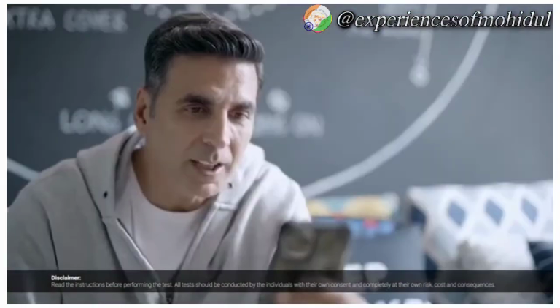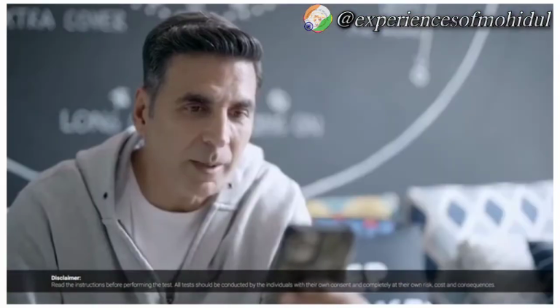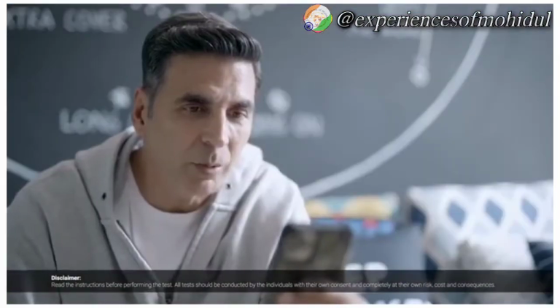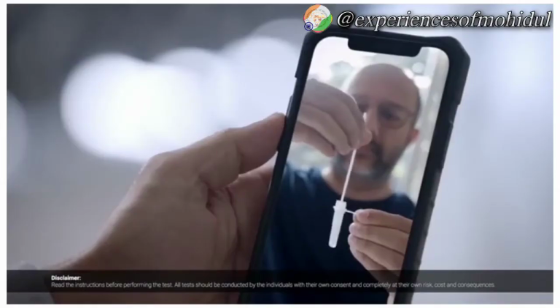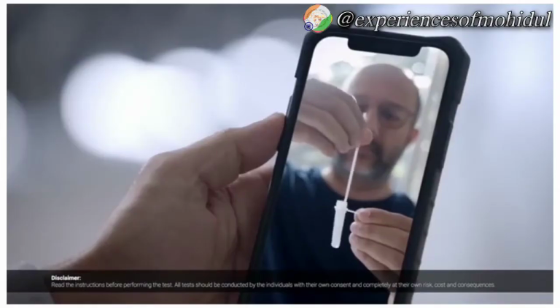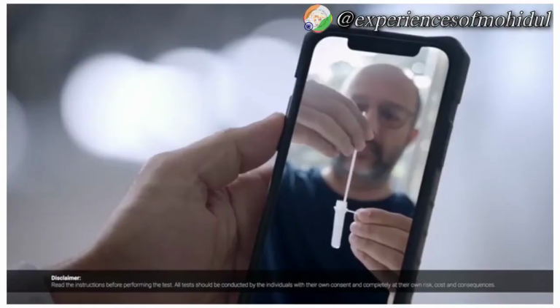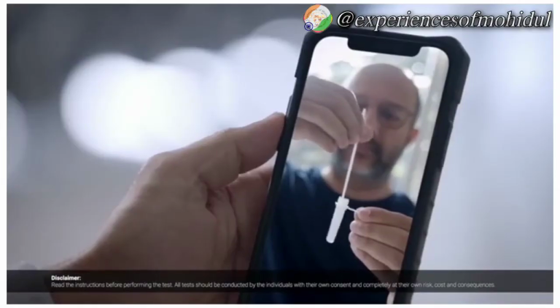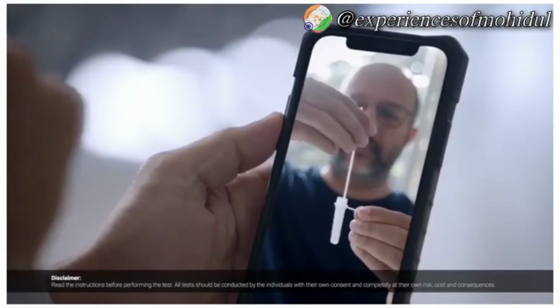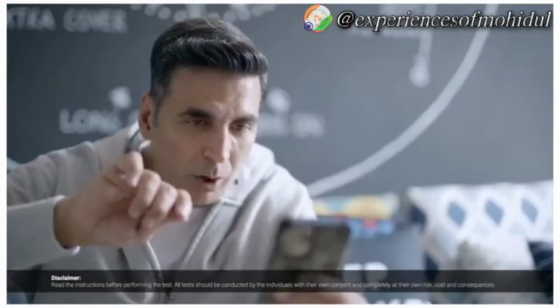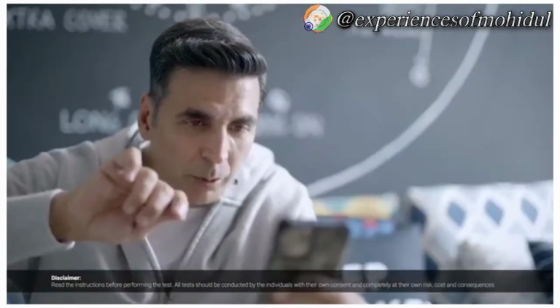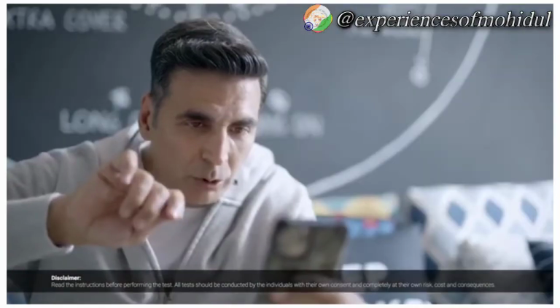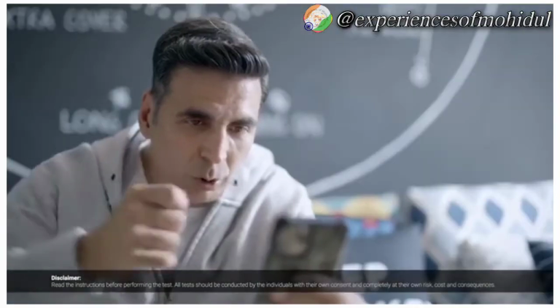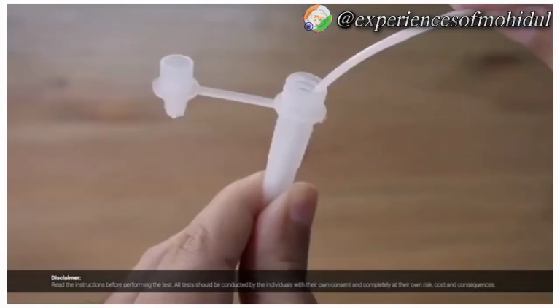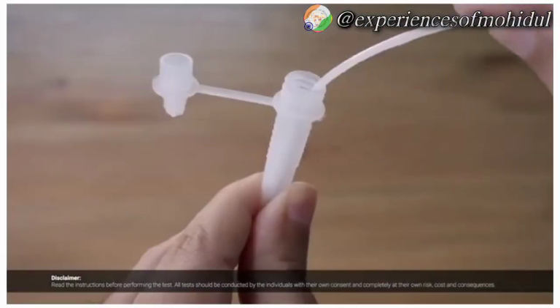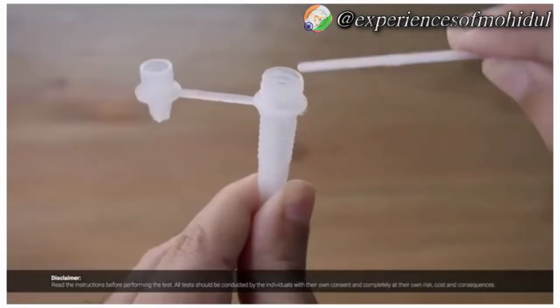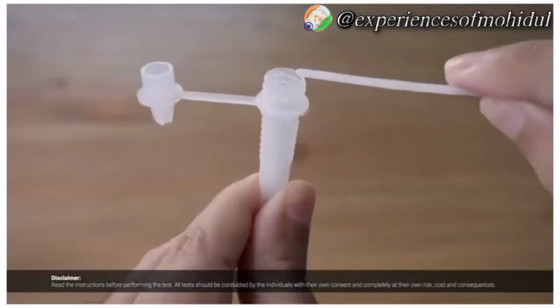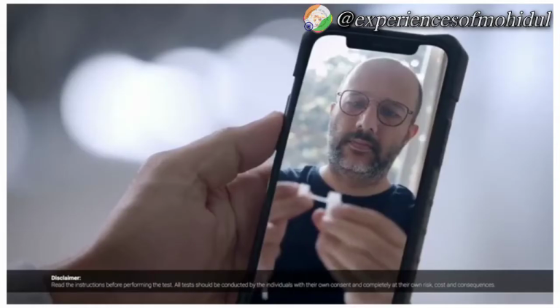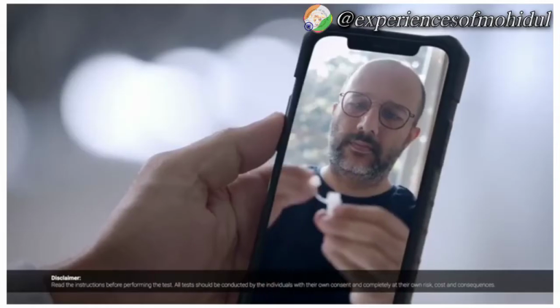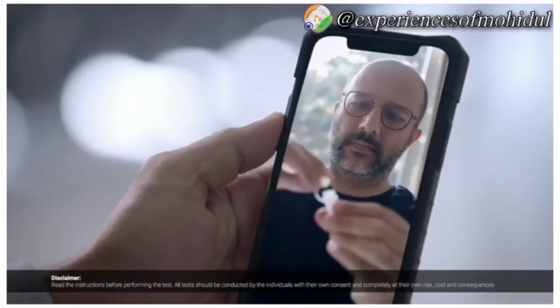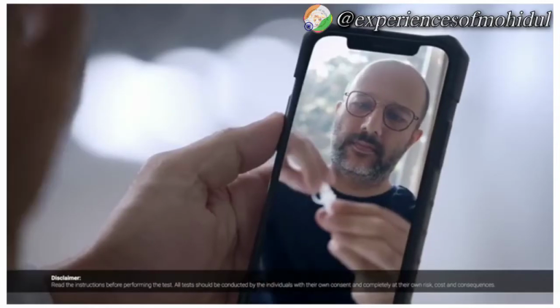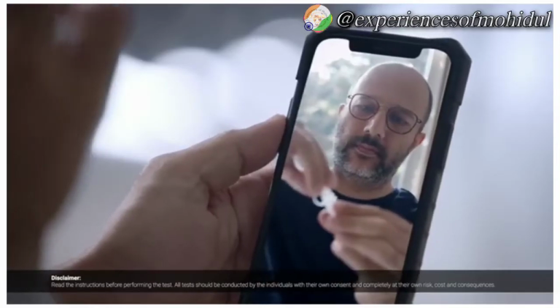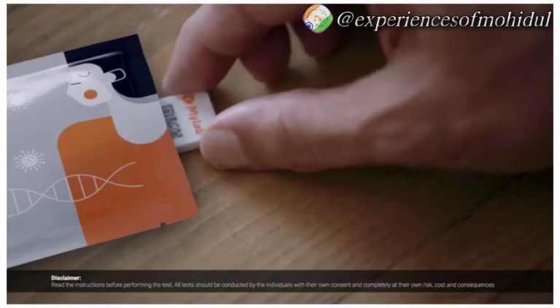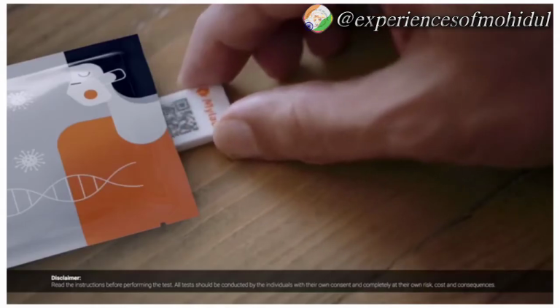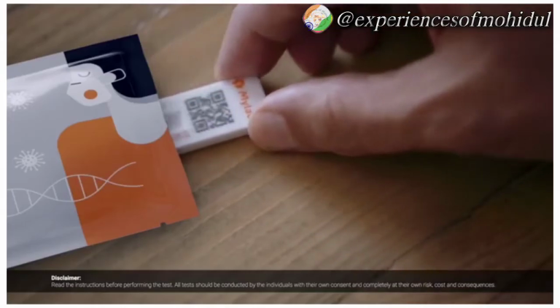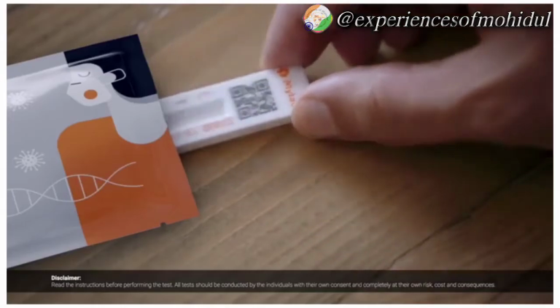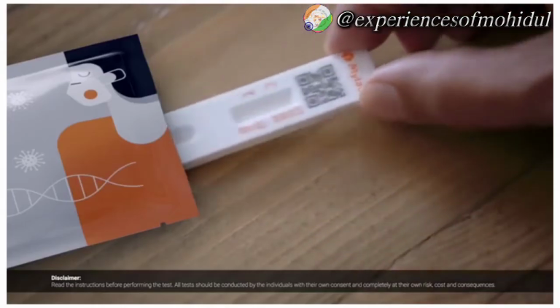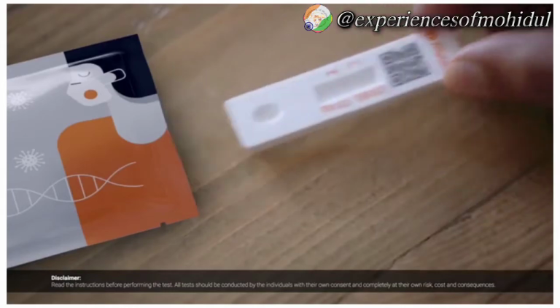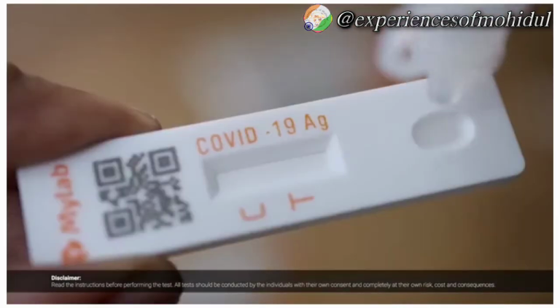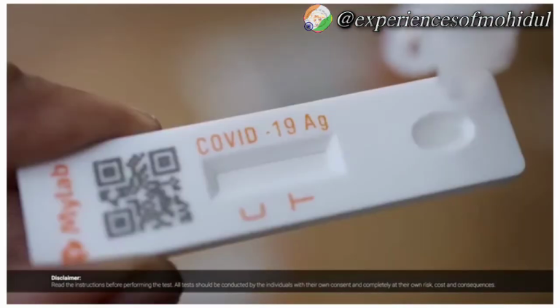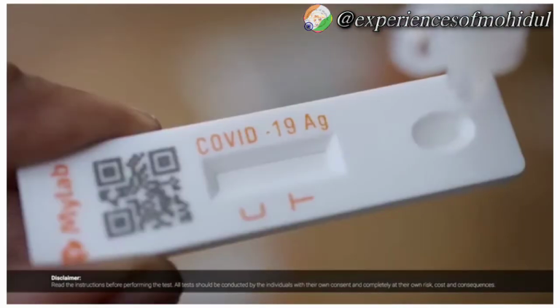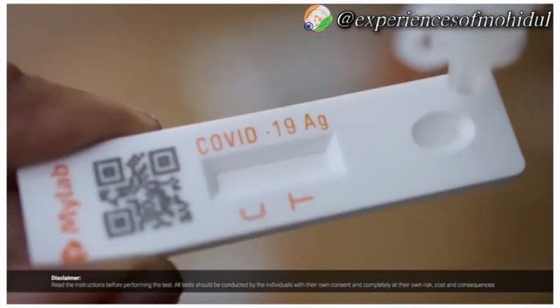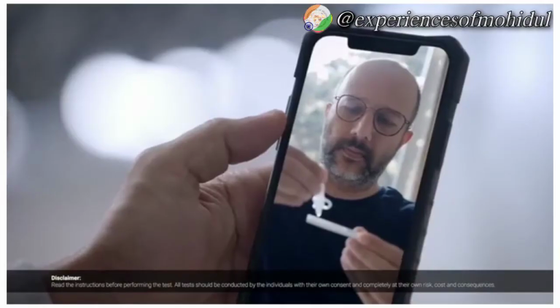Stir the swab in the tube 10 times, then break the swab and place it back in the tube.